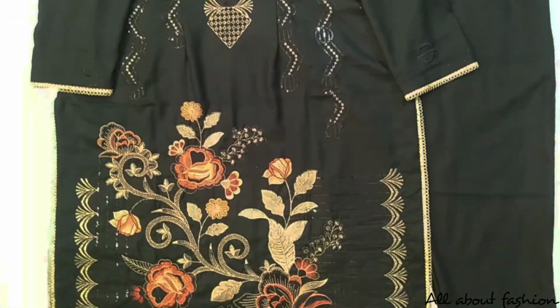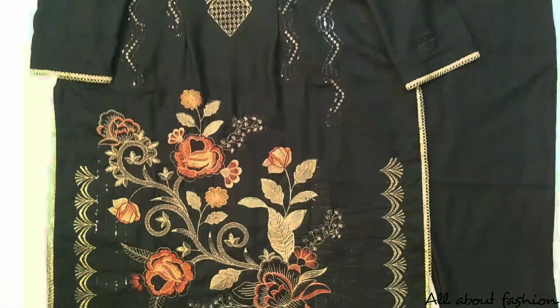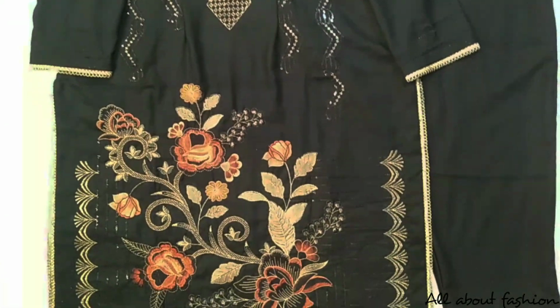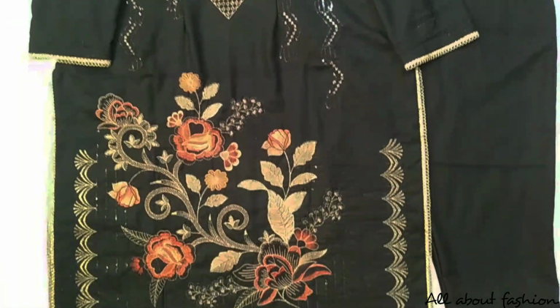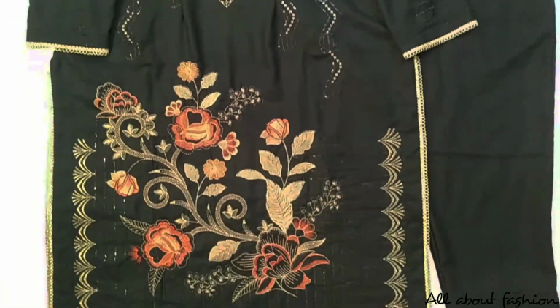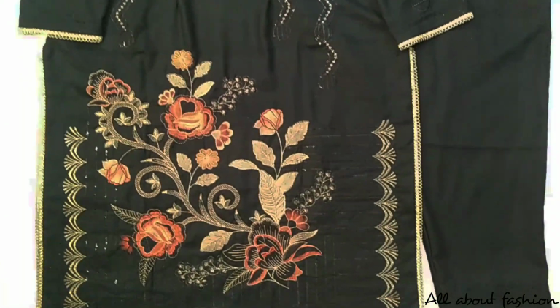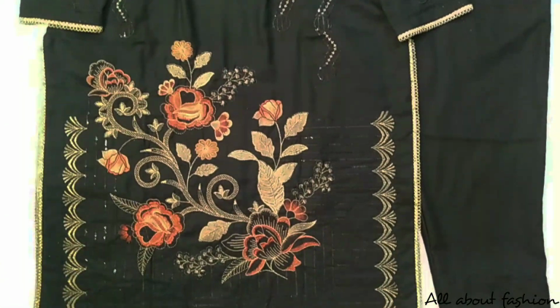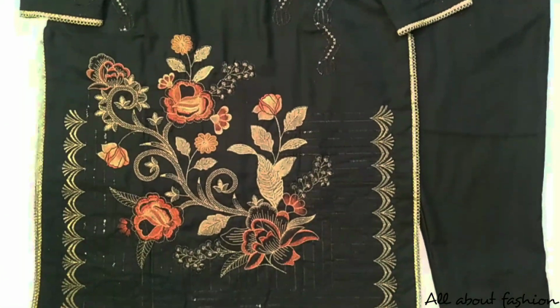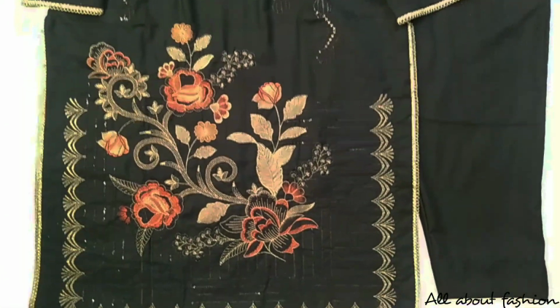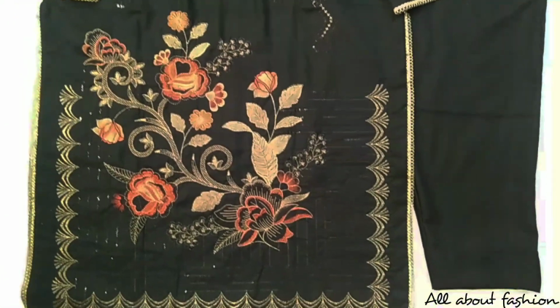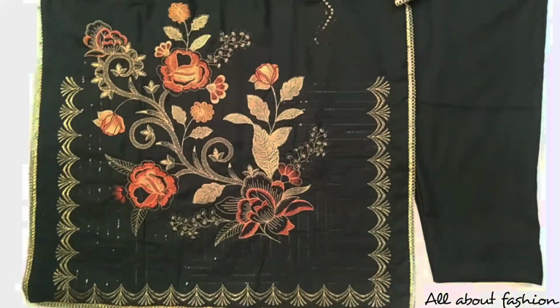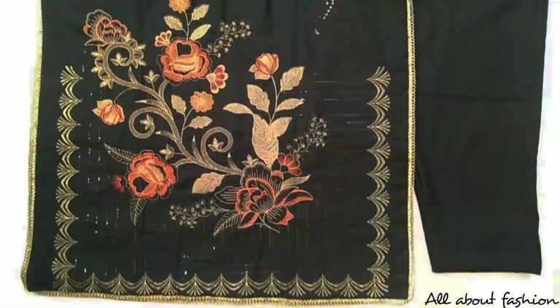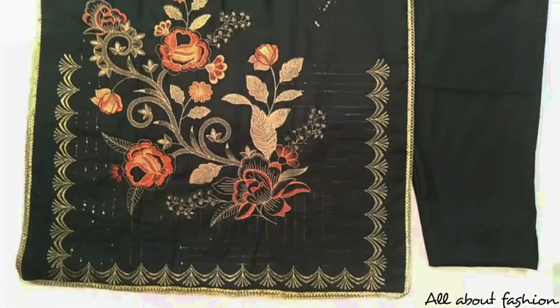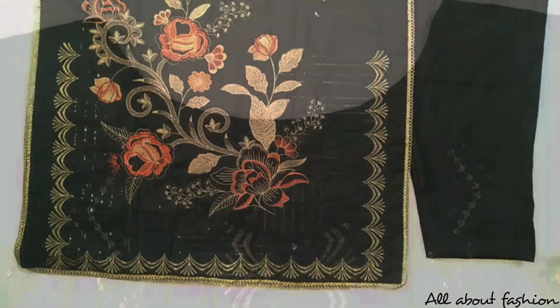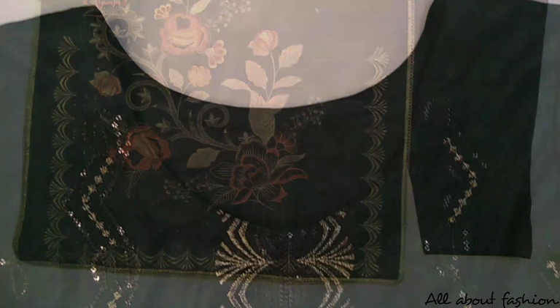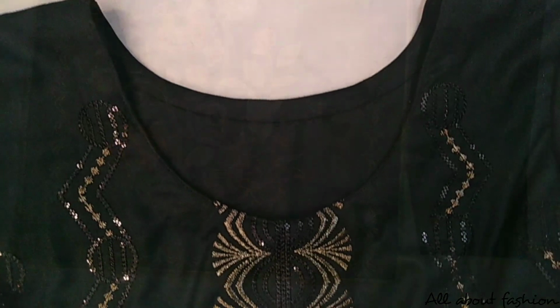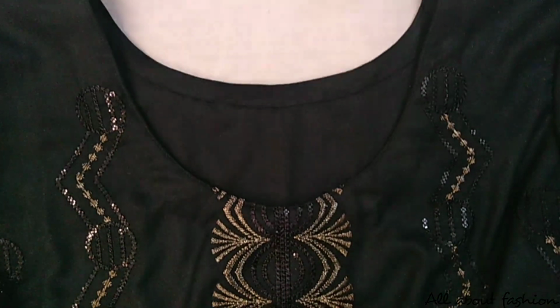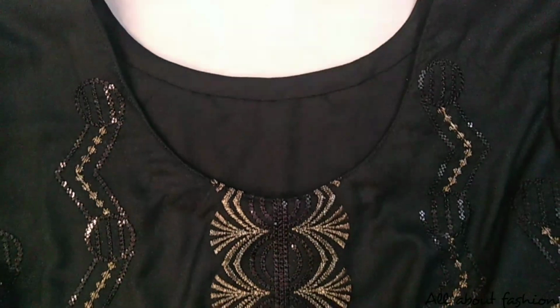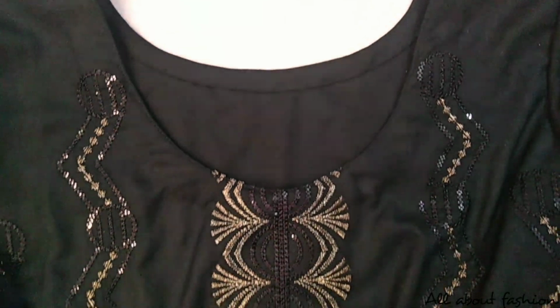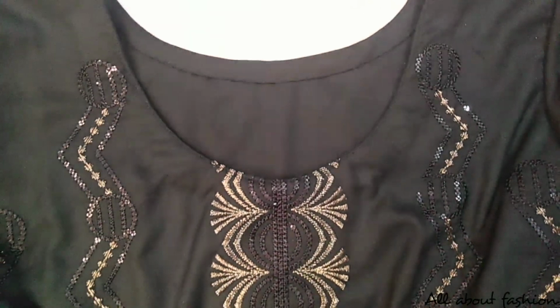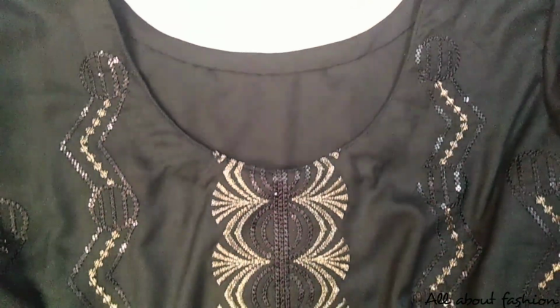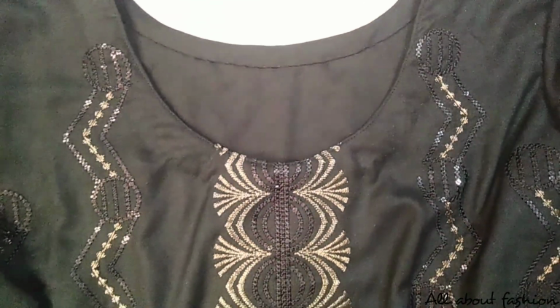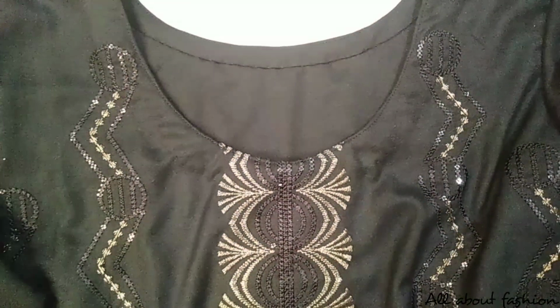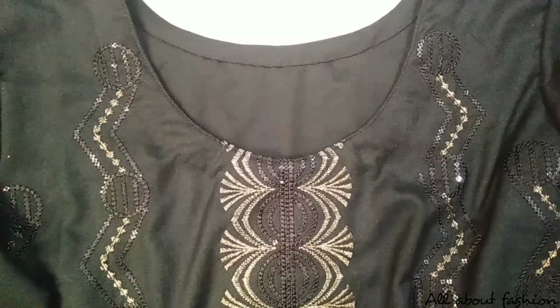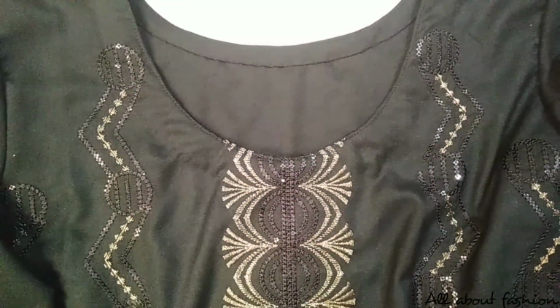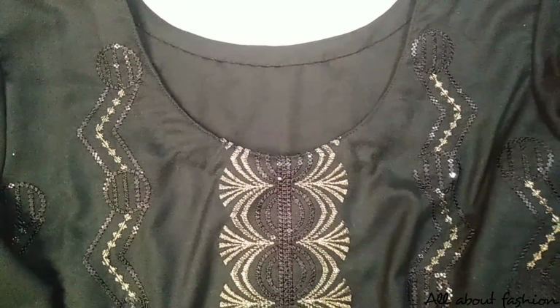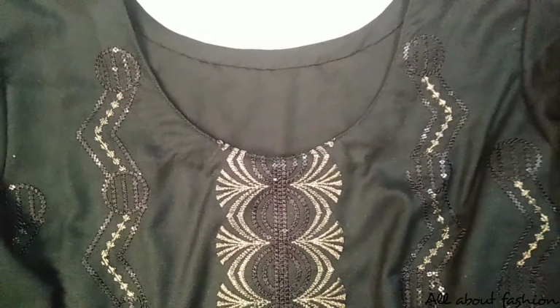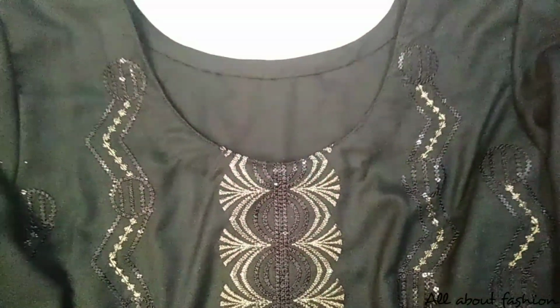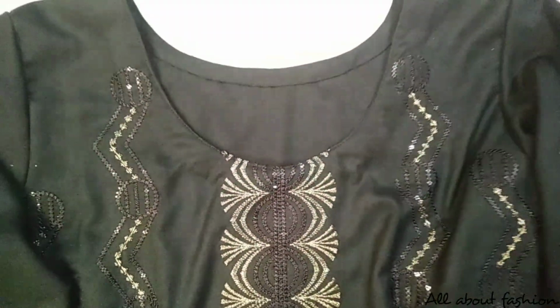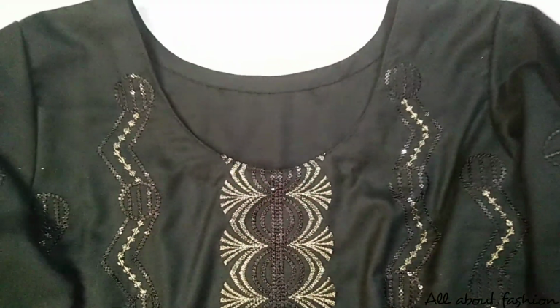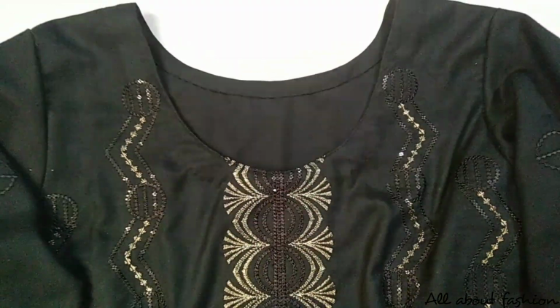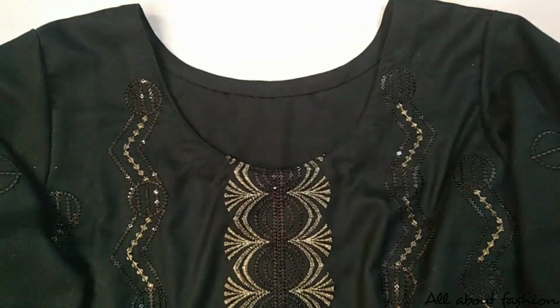Assalamu alaikum viewers, I hope you are all doing well. Today I have brought you the designs of winter suits.